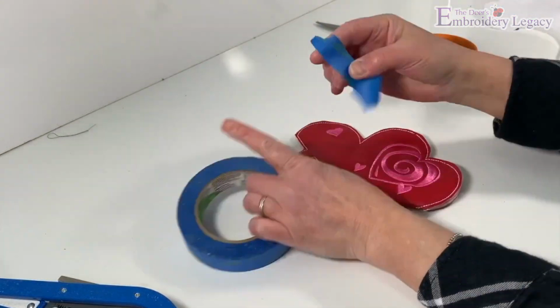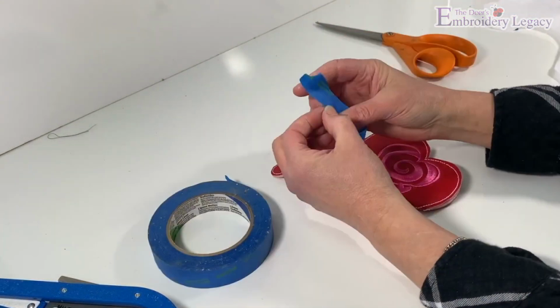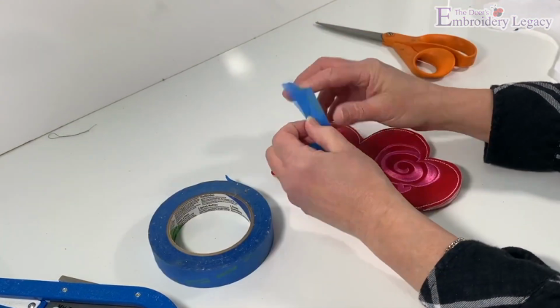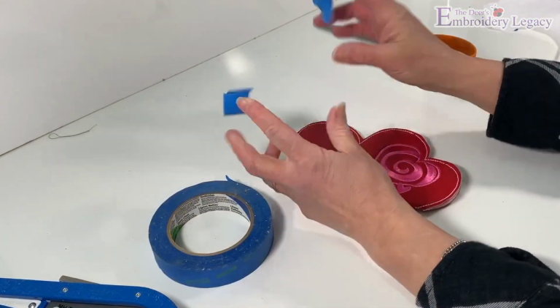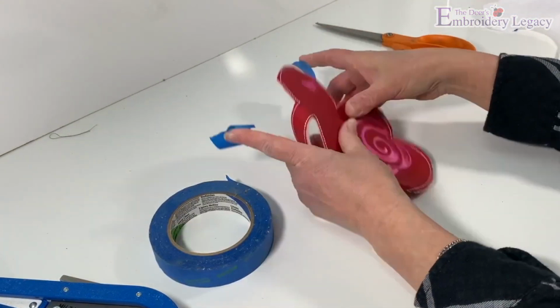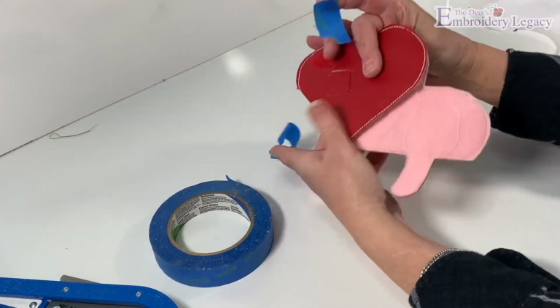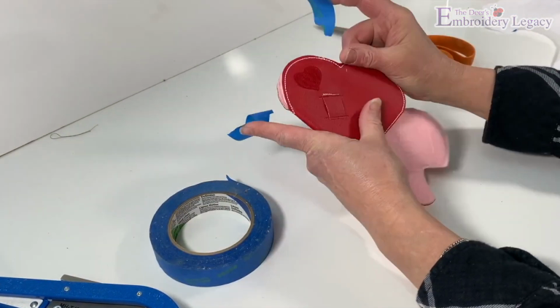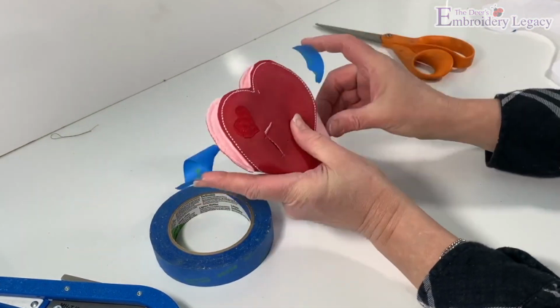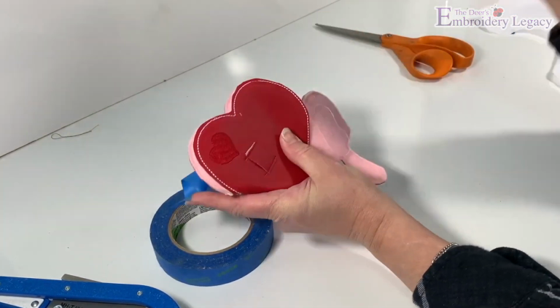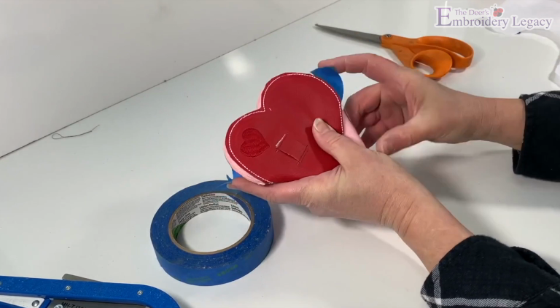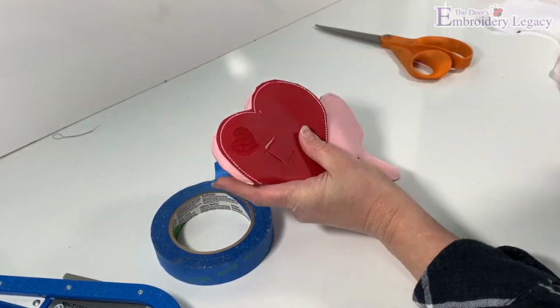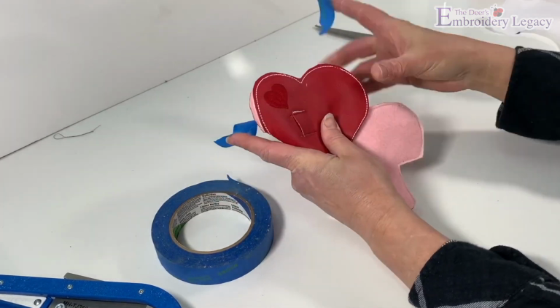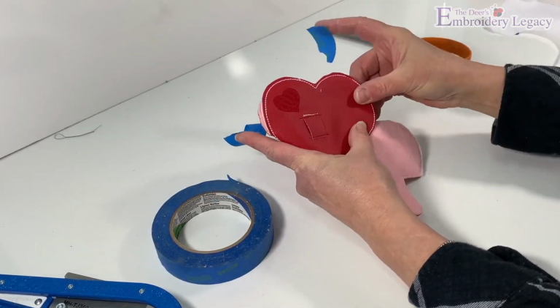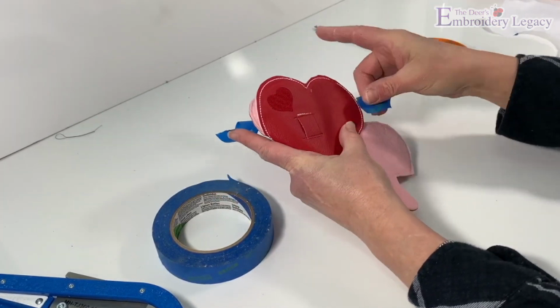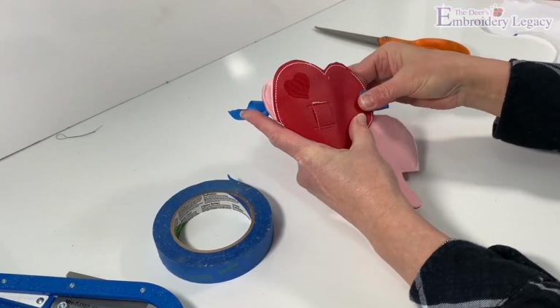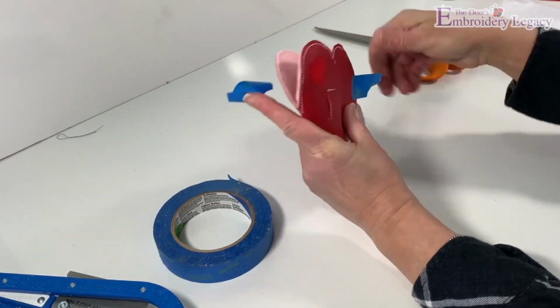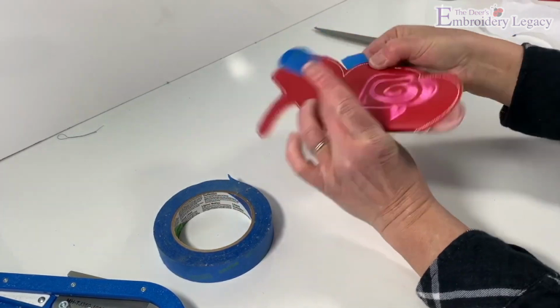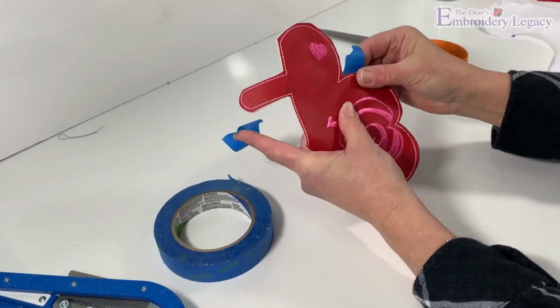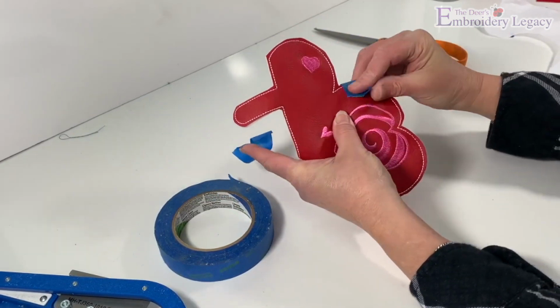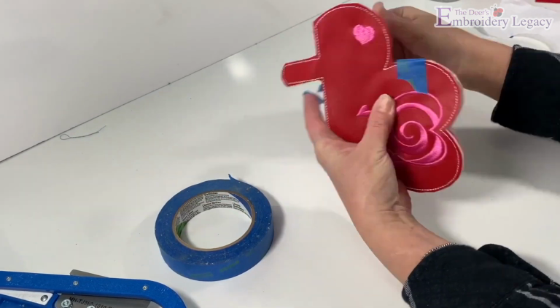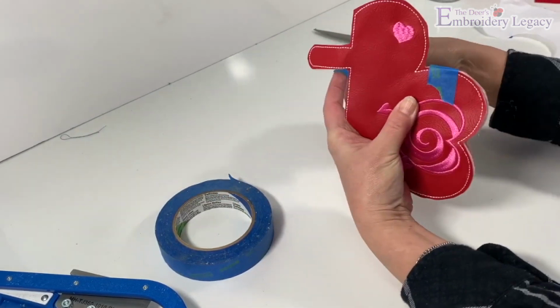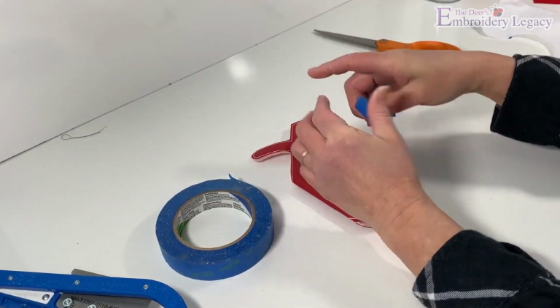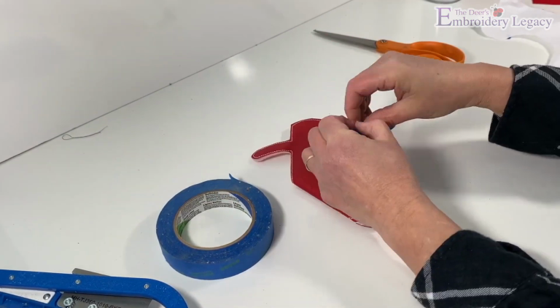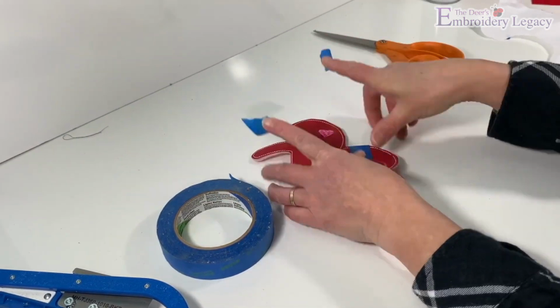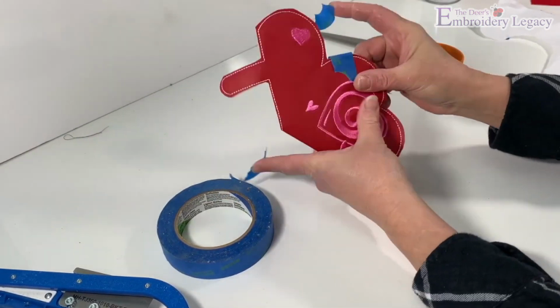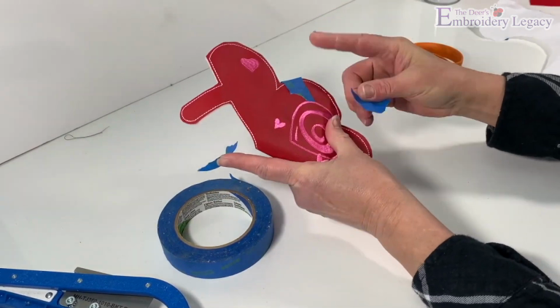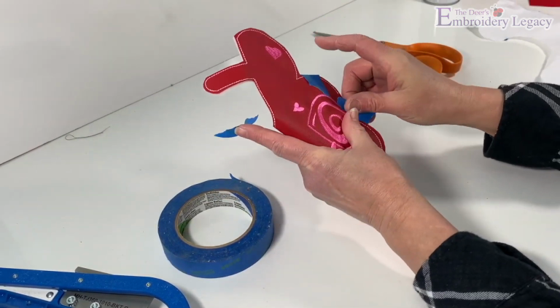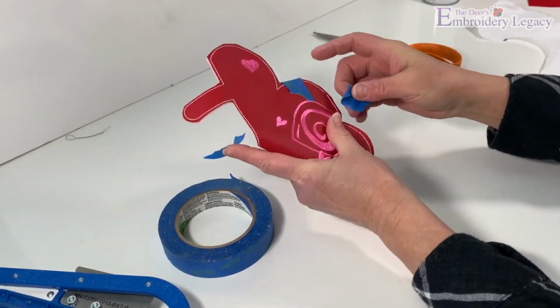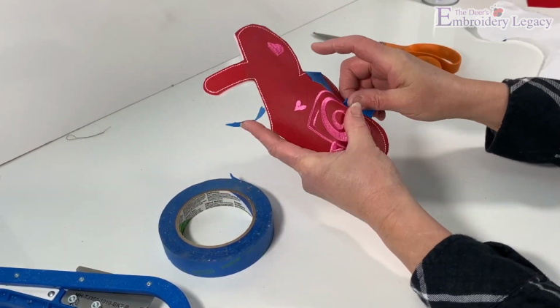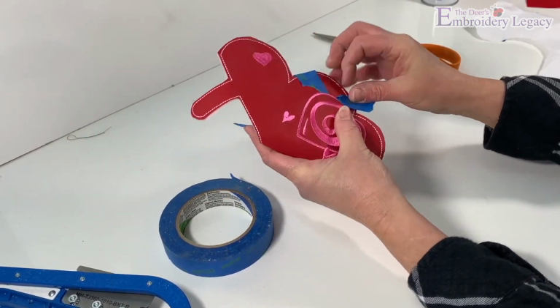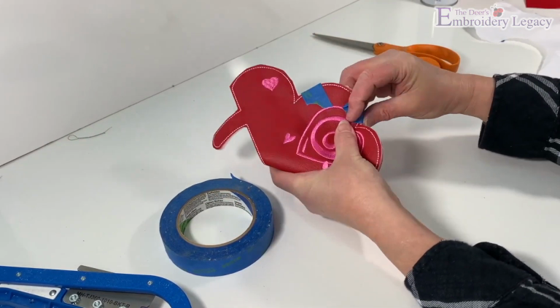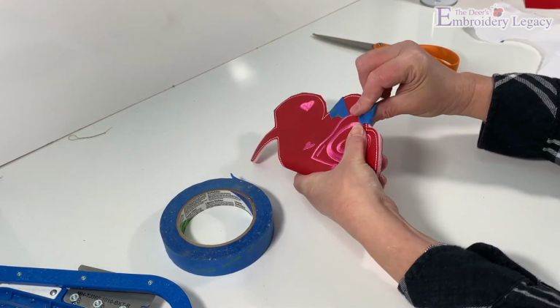Now we'll fold the heart in half so both sides of the heart are lining up, and using painter's tape, secure the edges of the top of the heart together.